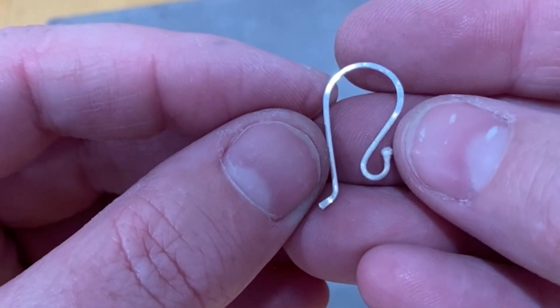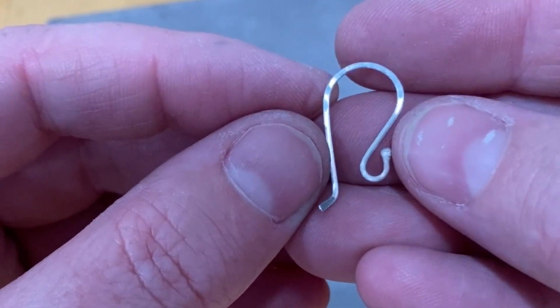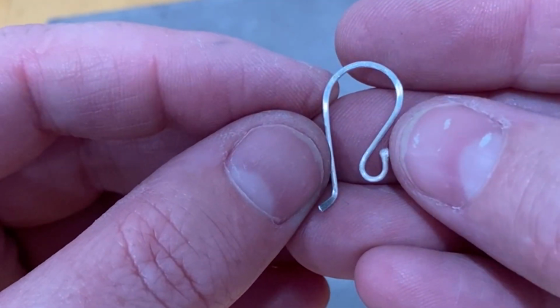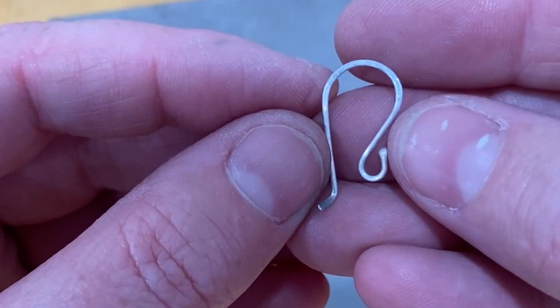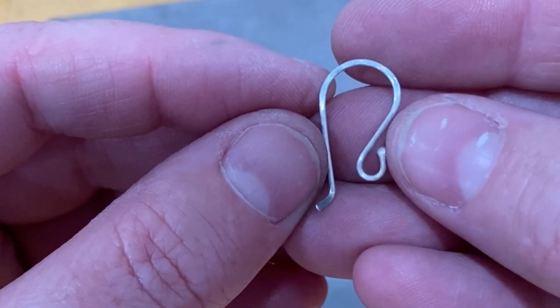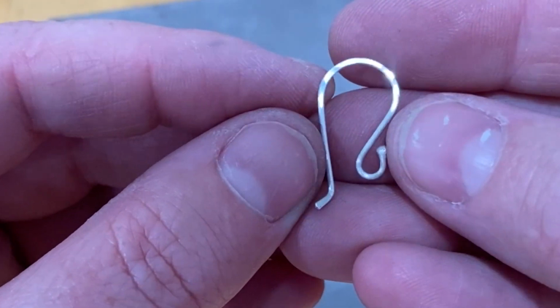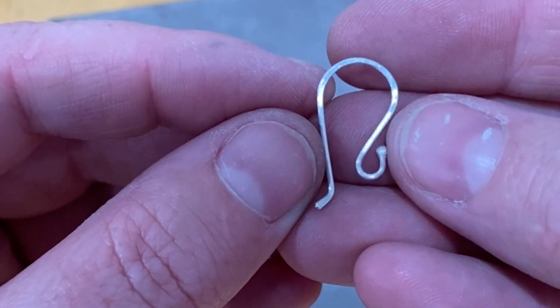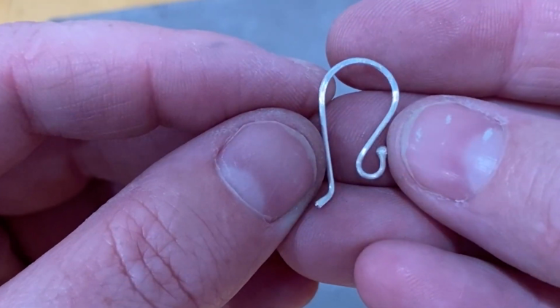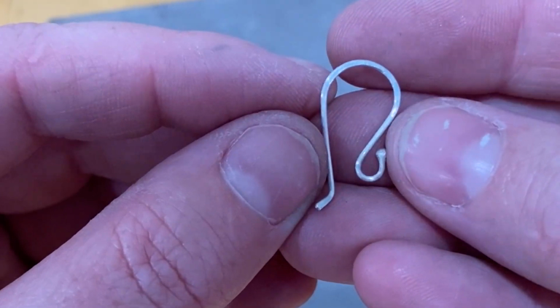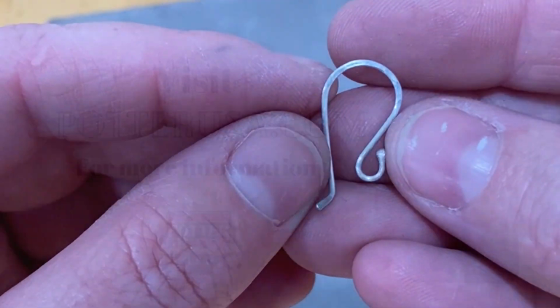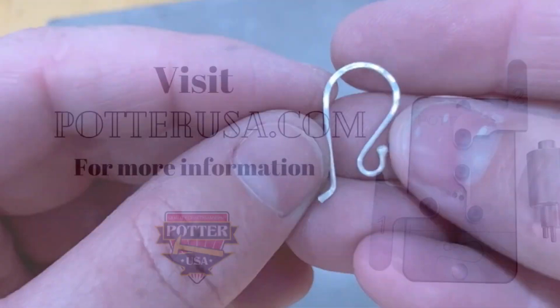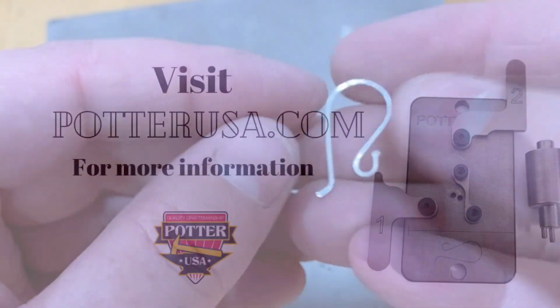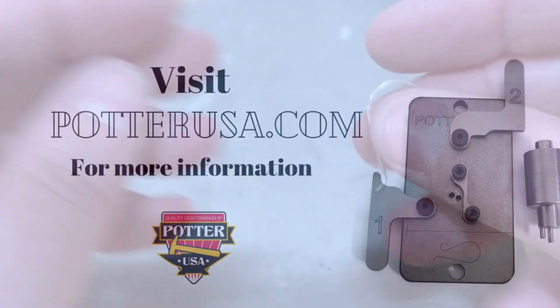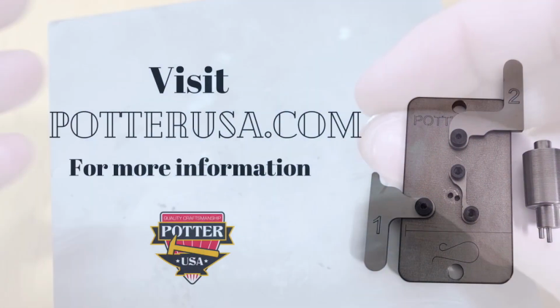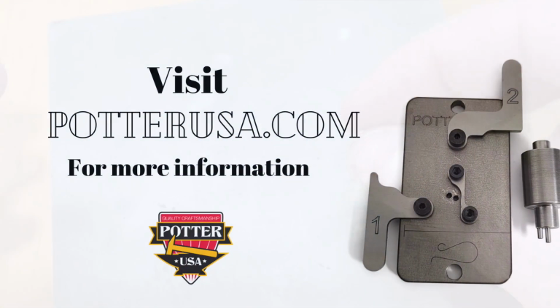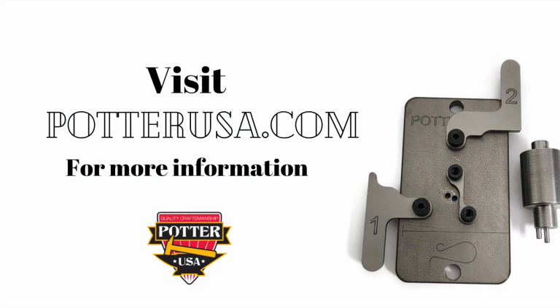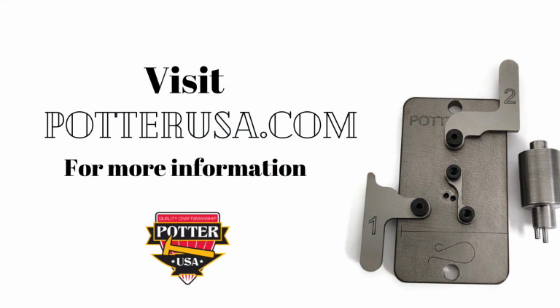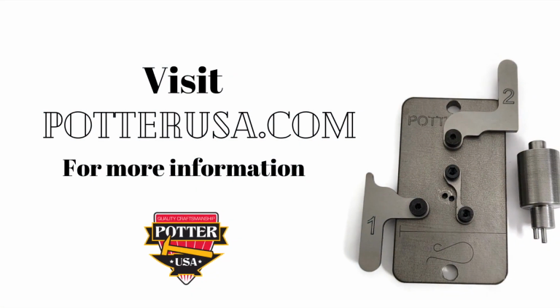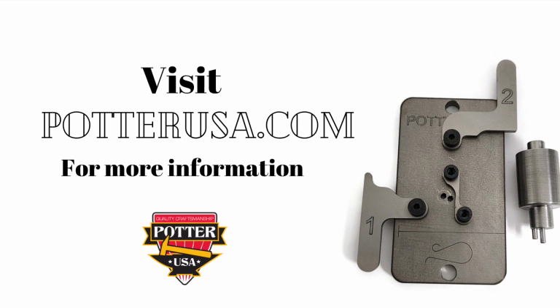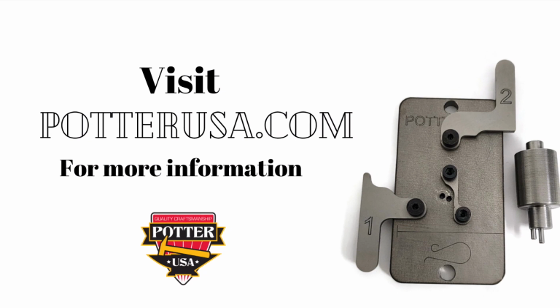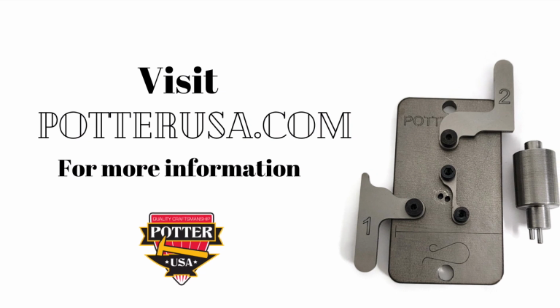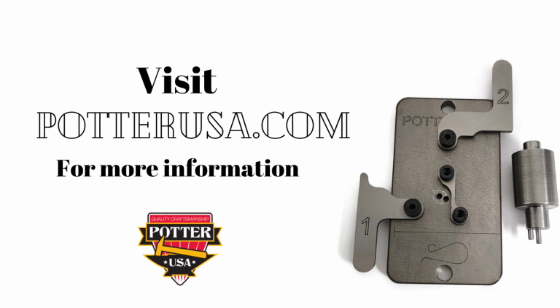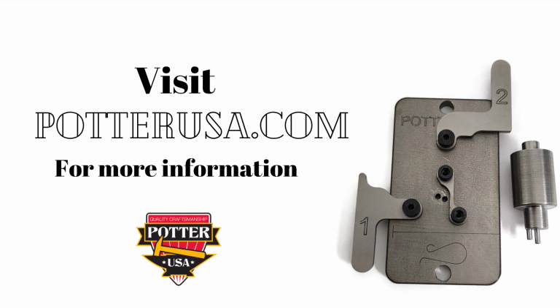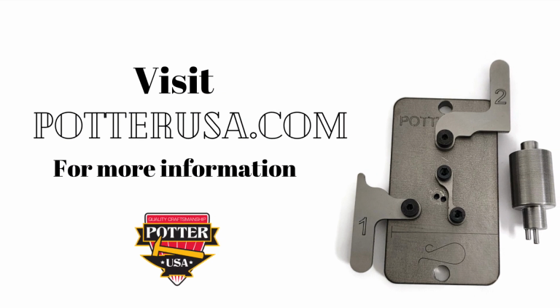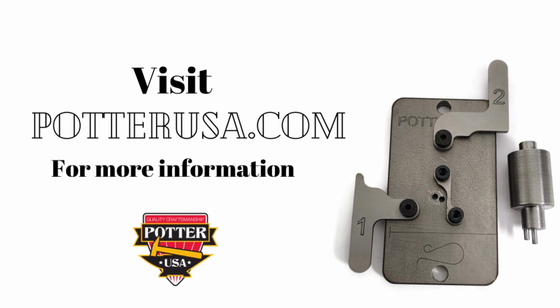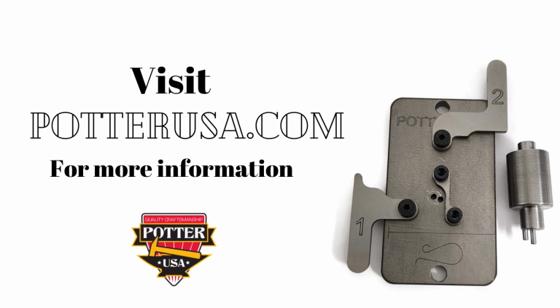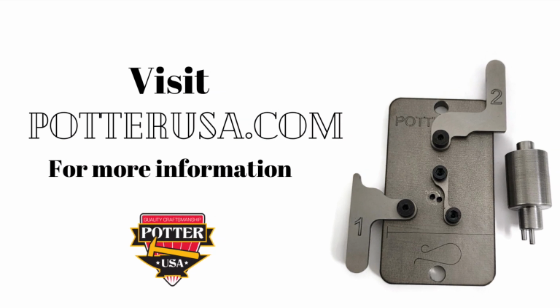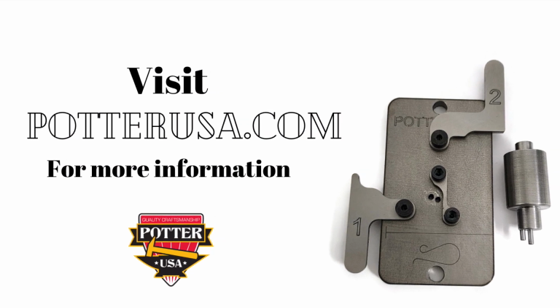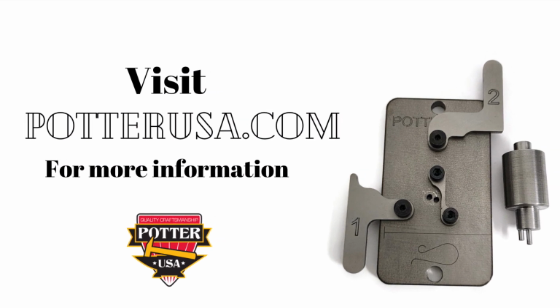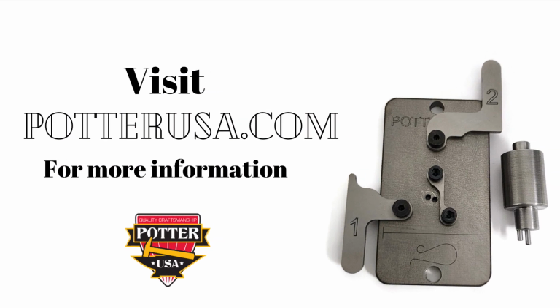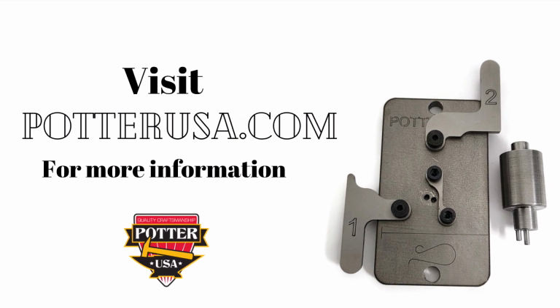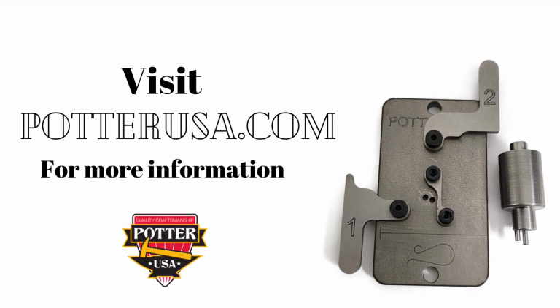And that's it for ear wire bender number one. Visit potterusa.com for more information.